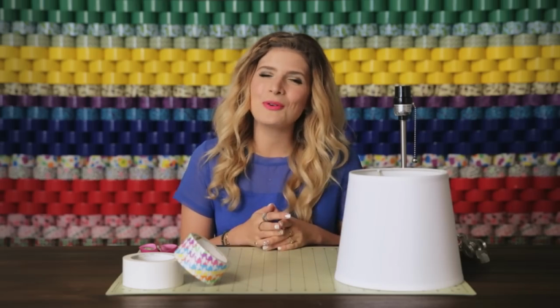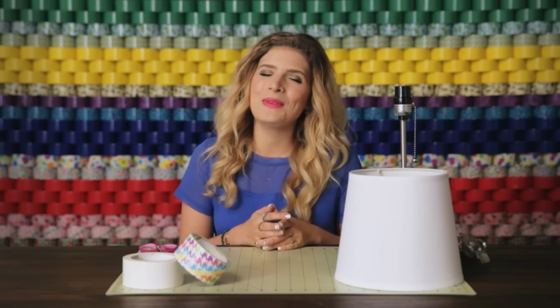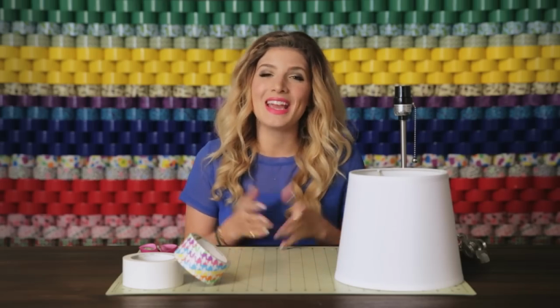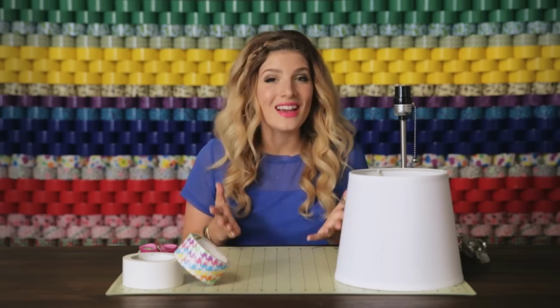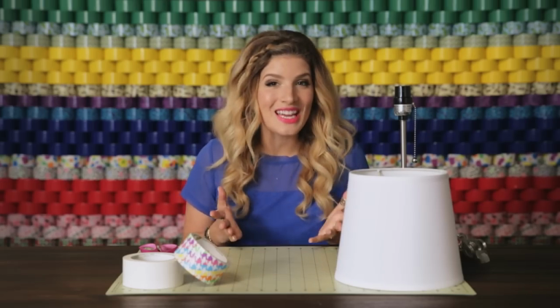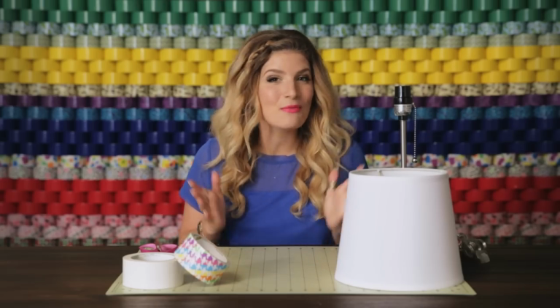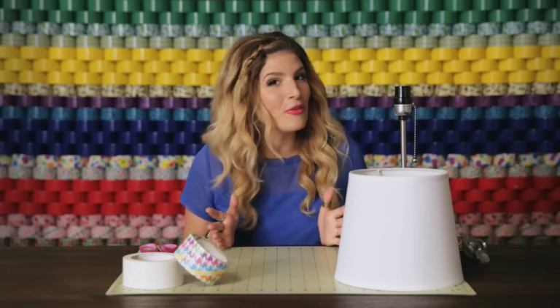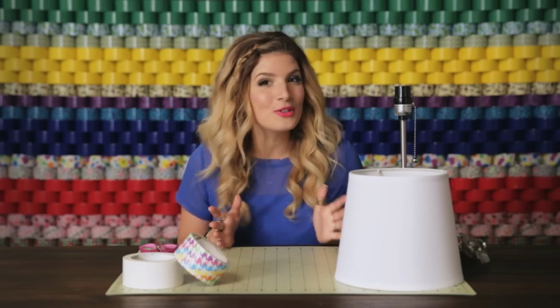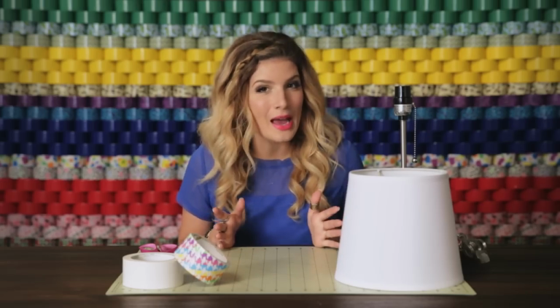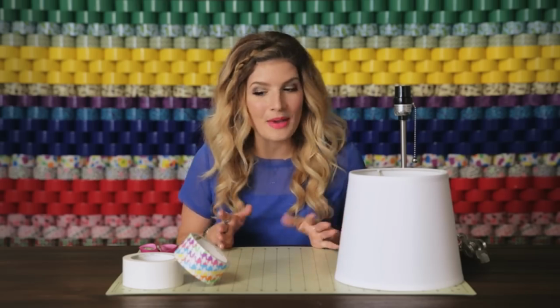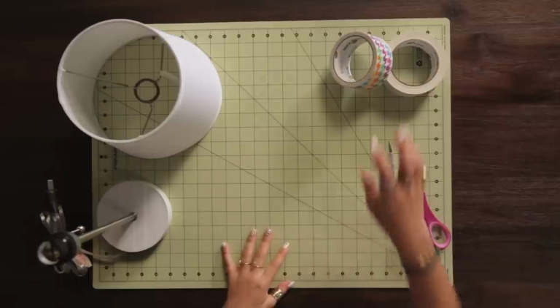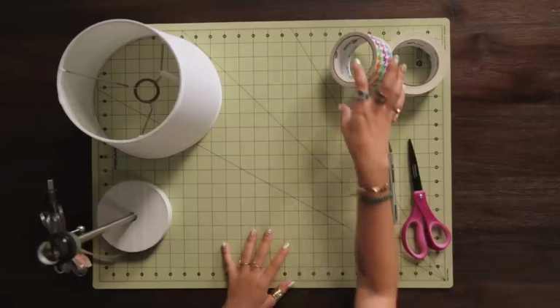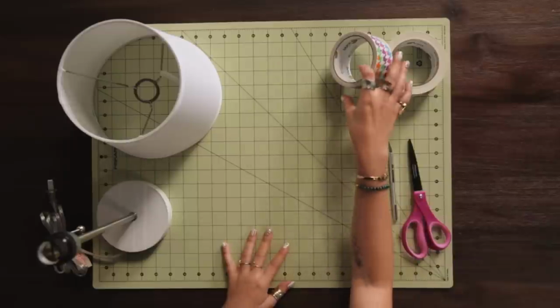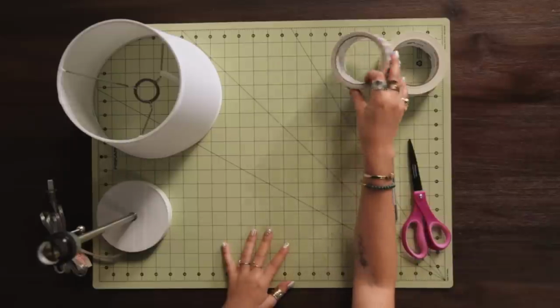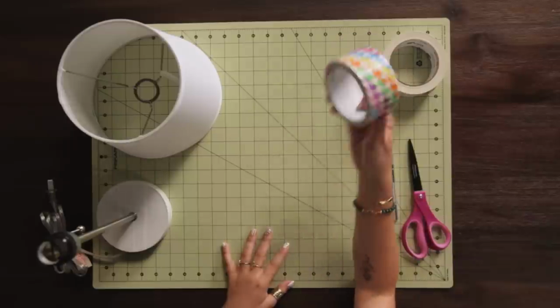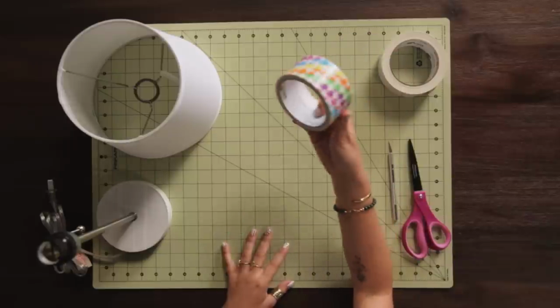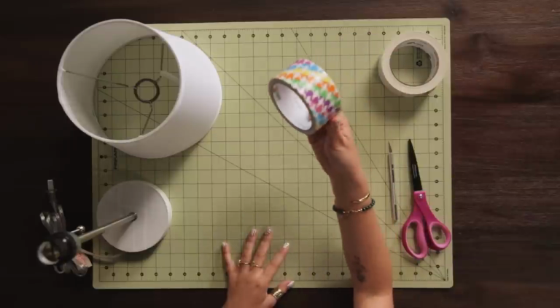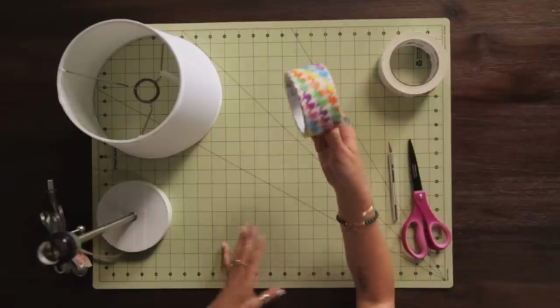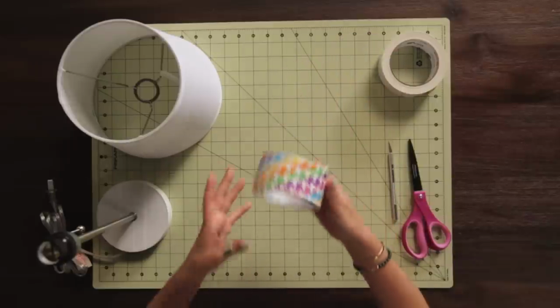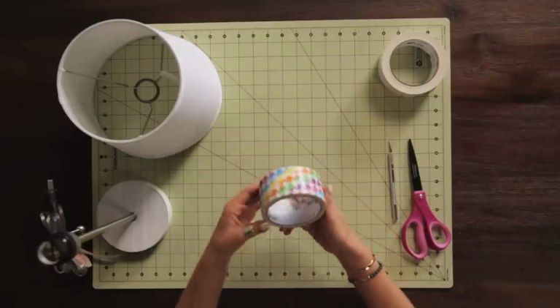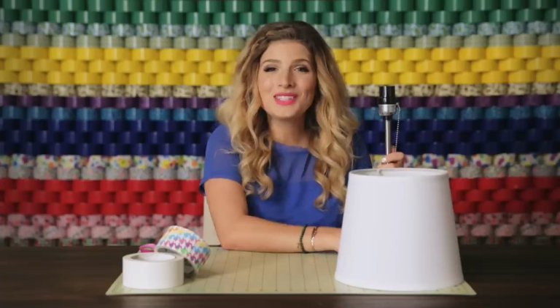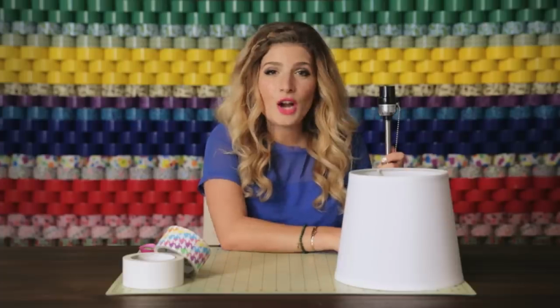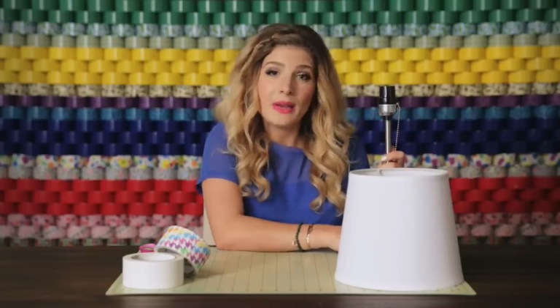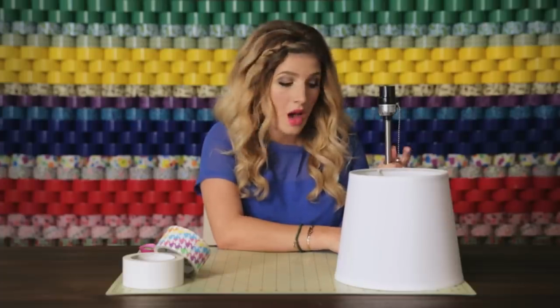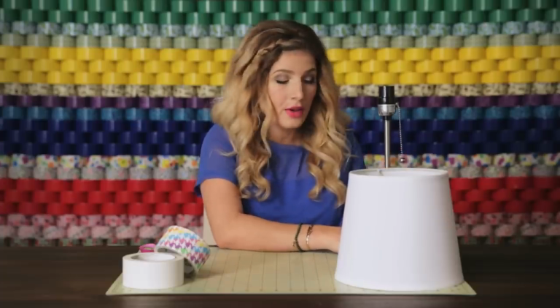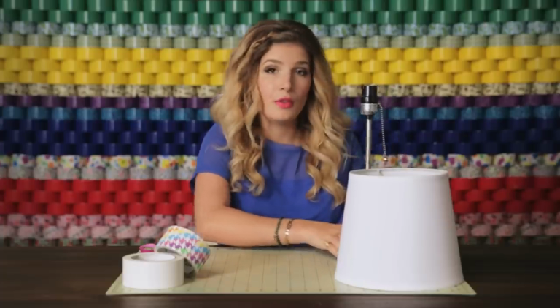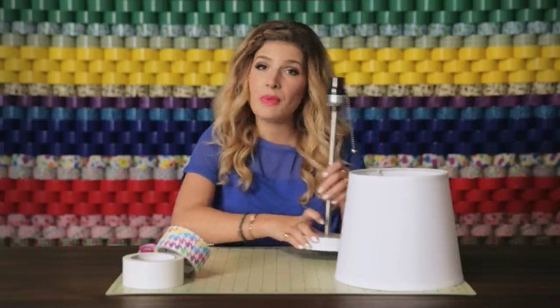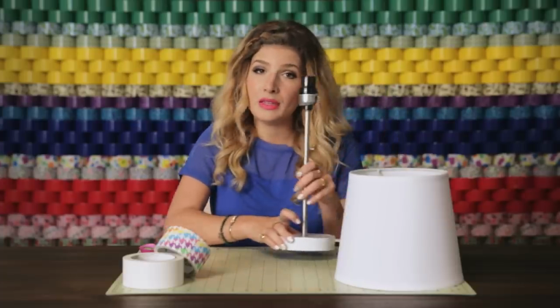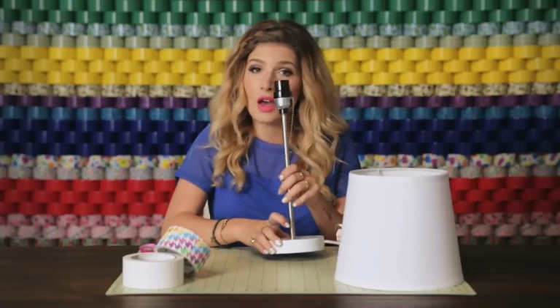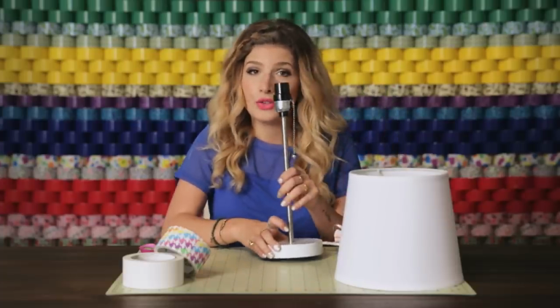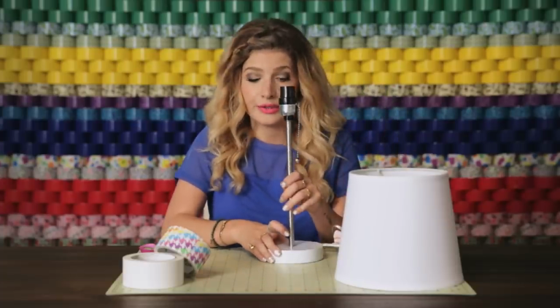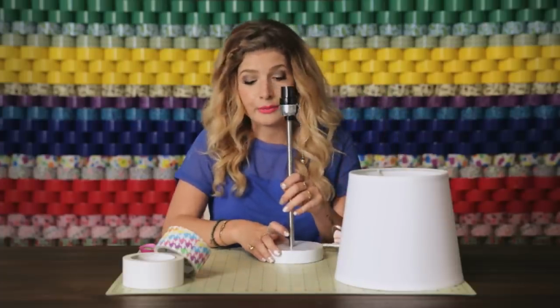I'm going to make a duct tape ruffled lamp, and I'm going to use this neon houndstooth. You want to start by covering the base of your lamp.